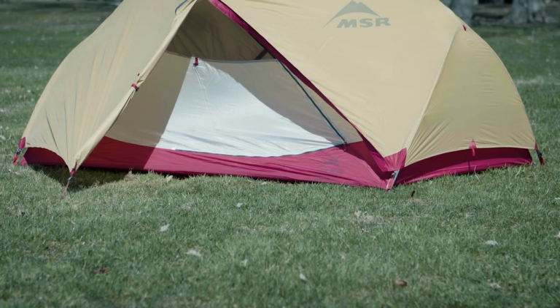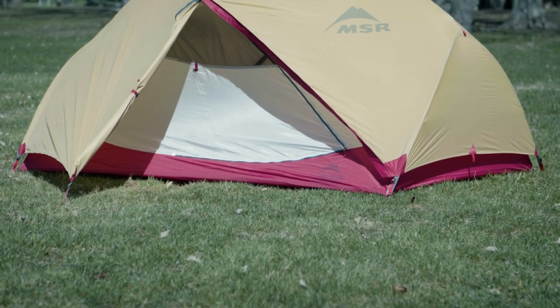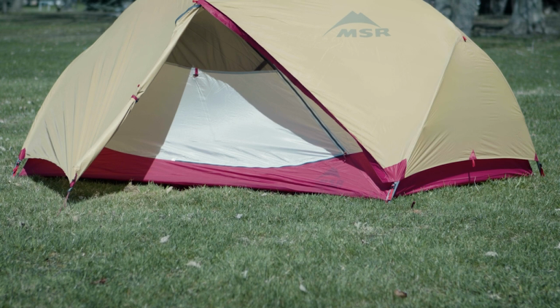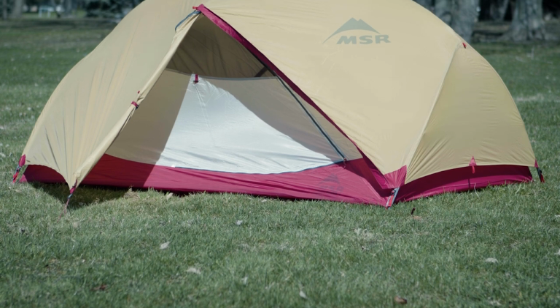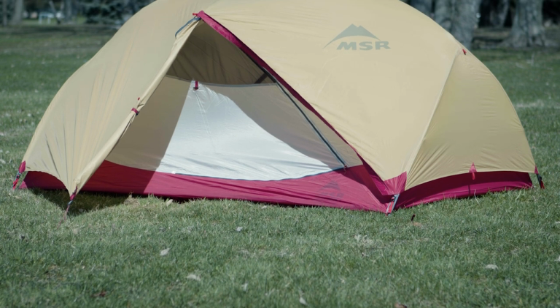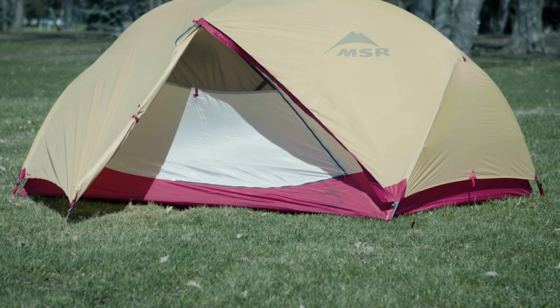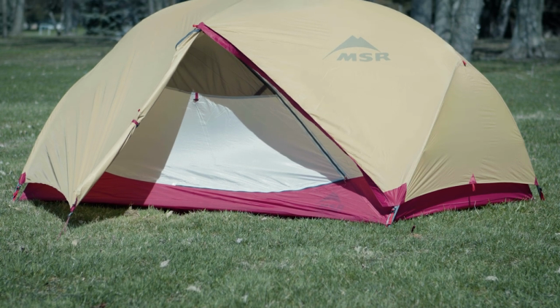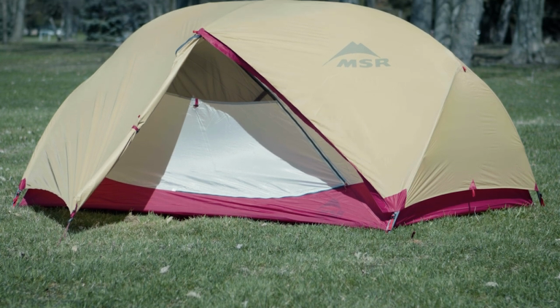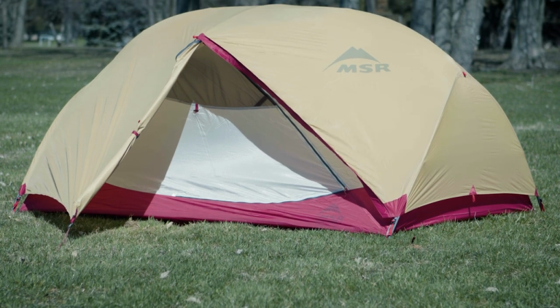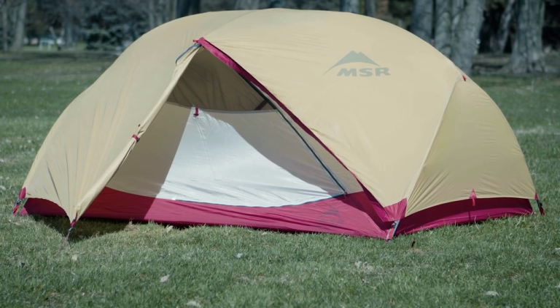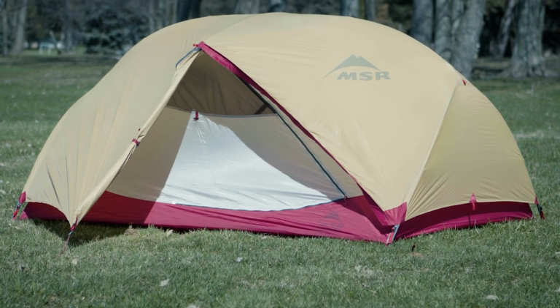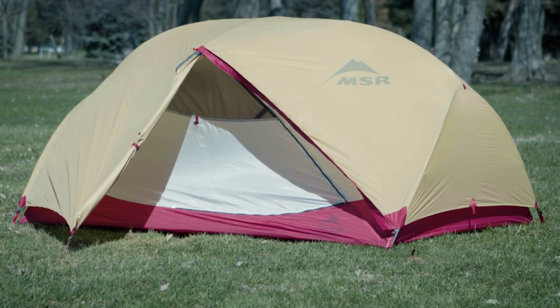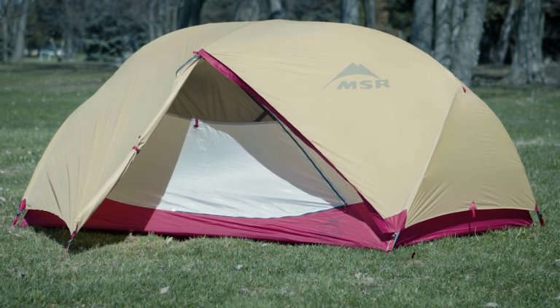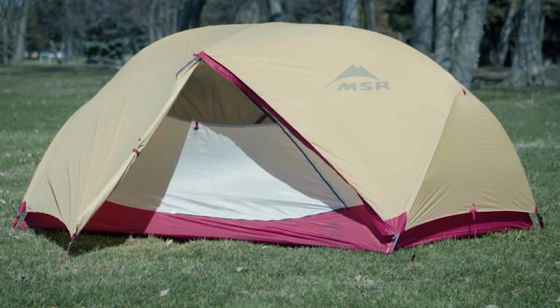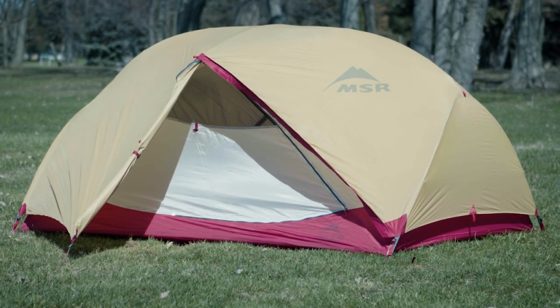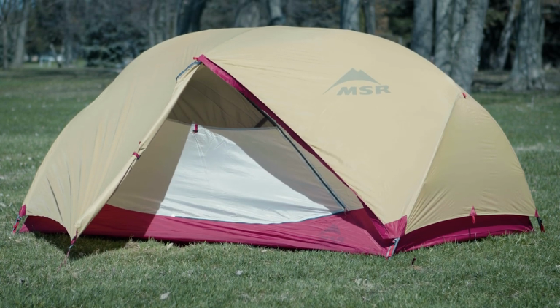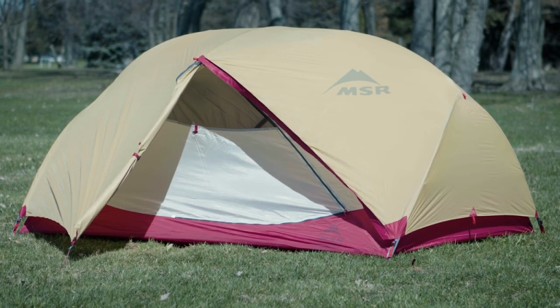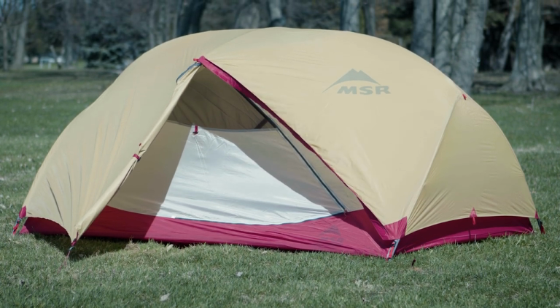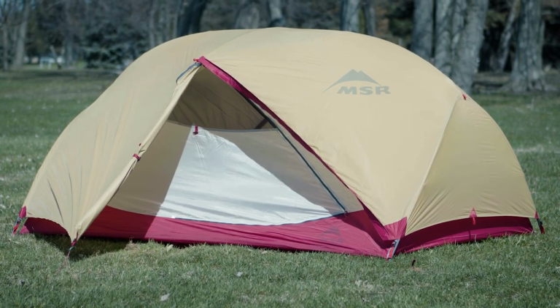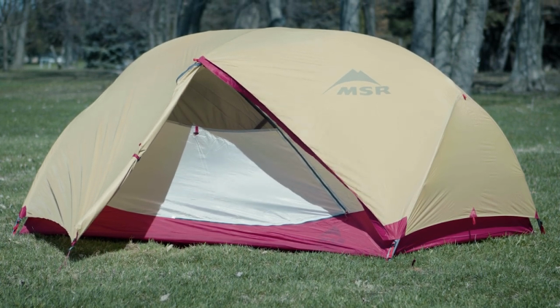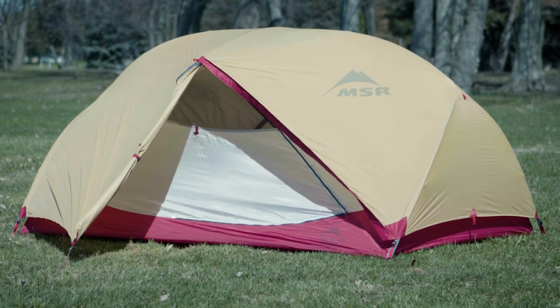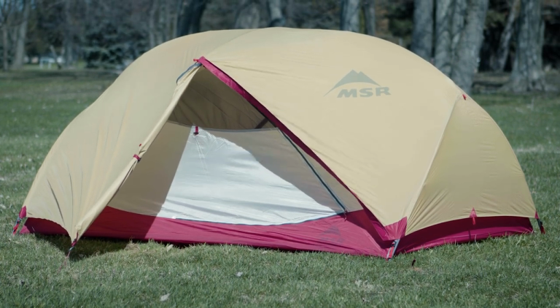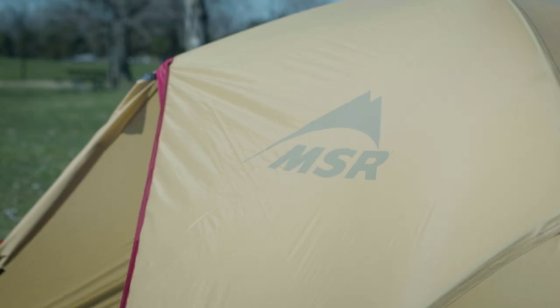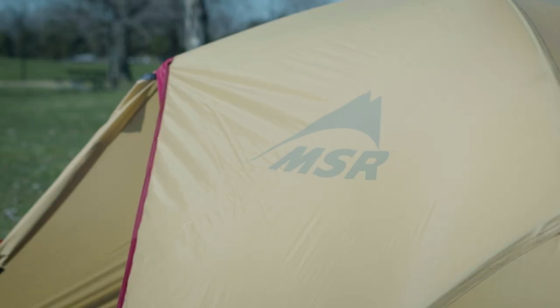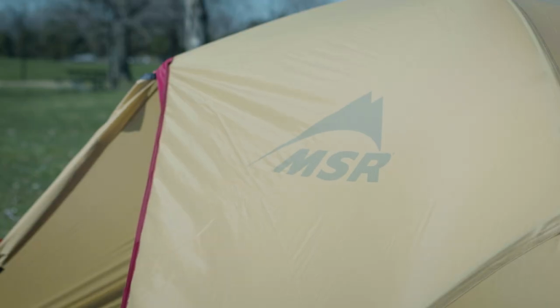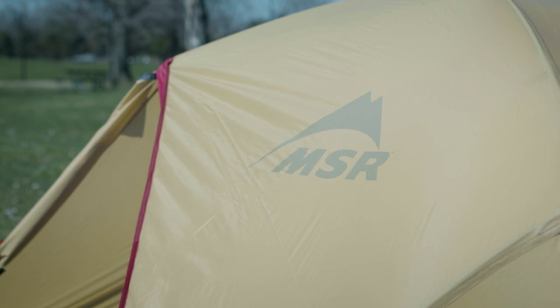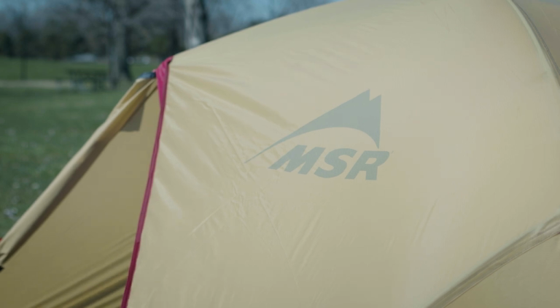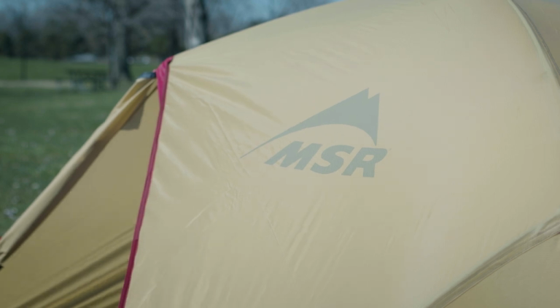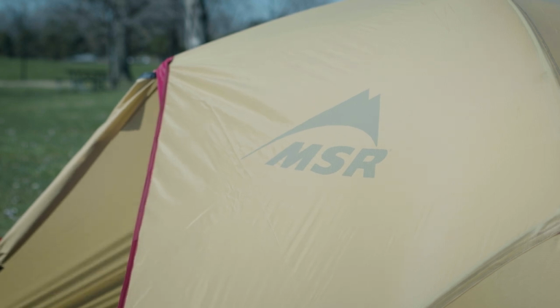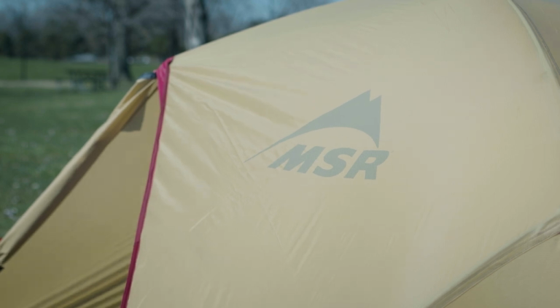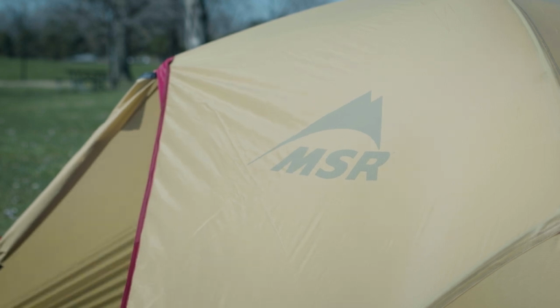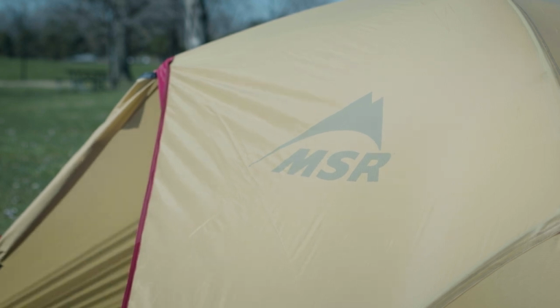Welcome to Moose Jaw's Test Lab. Today, we'll be pushing the MSR Hubba Hubba two-person tent to its limits with the following tests.